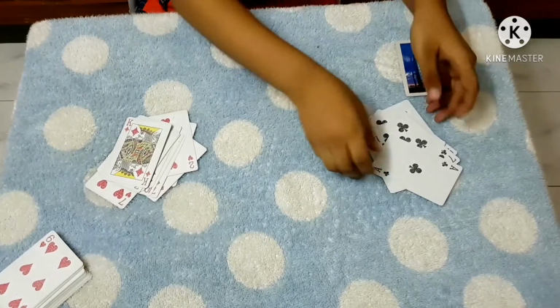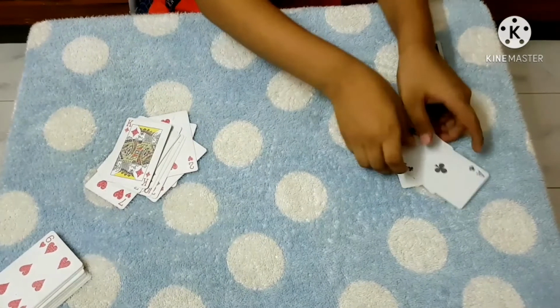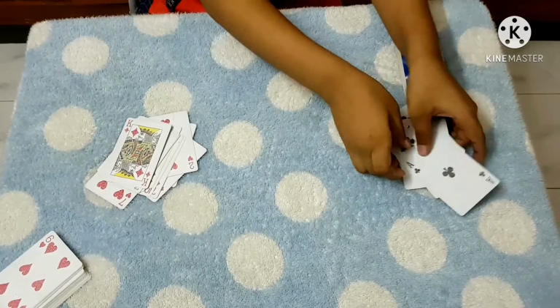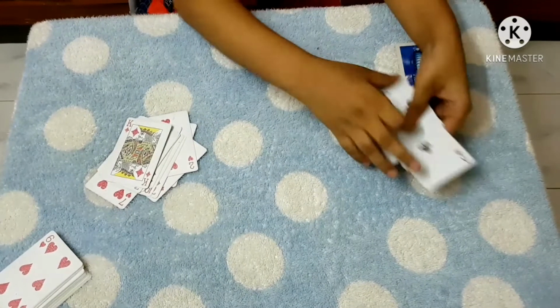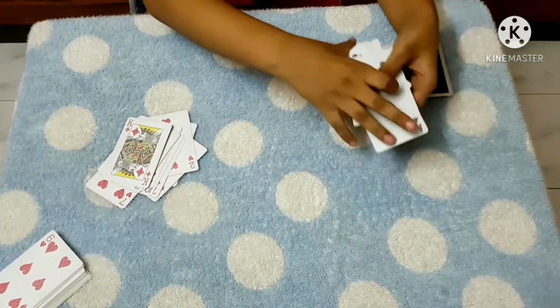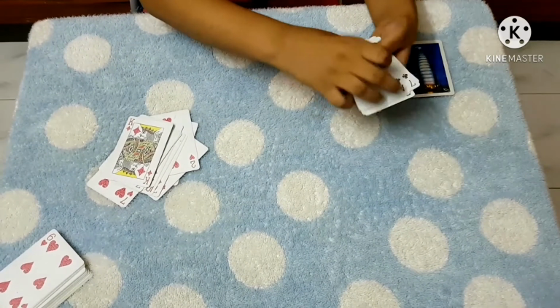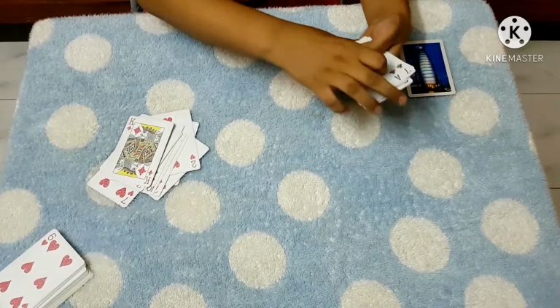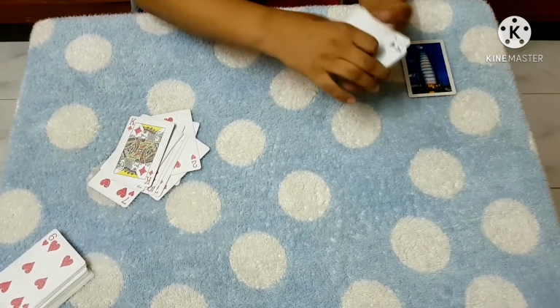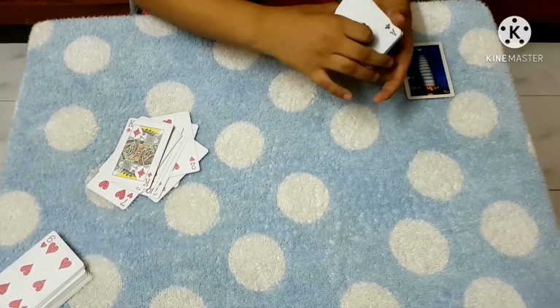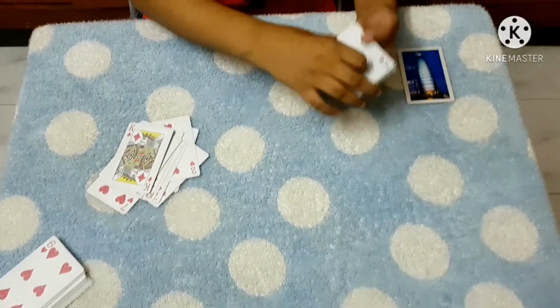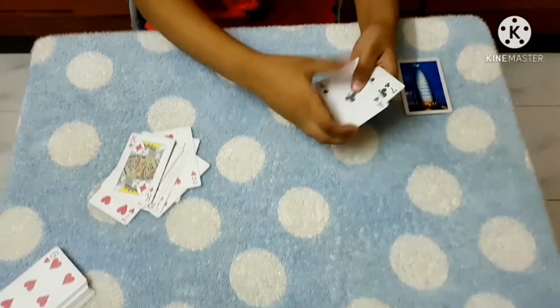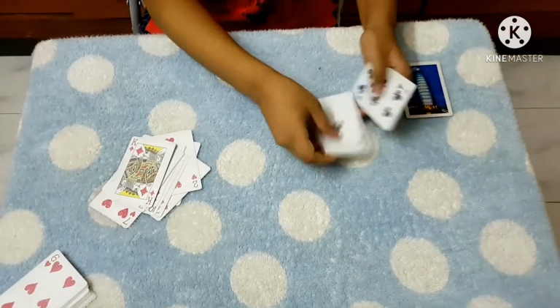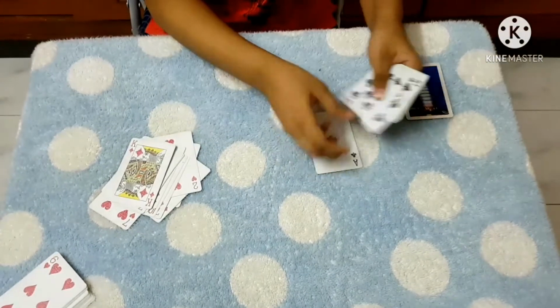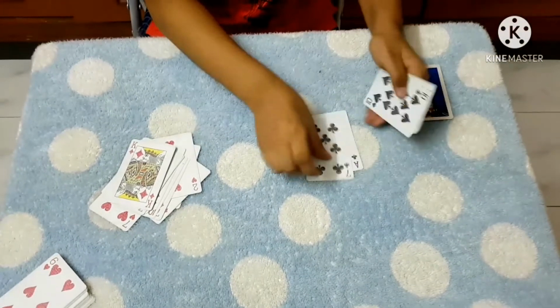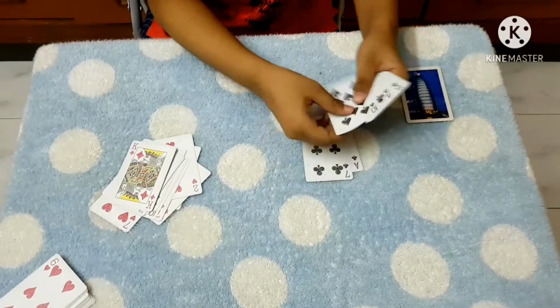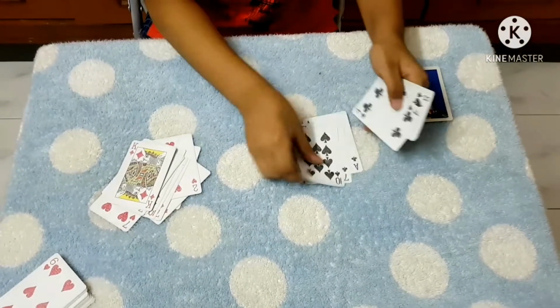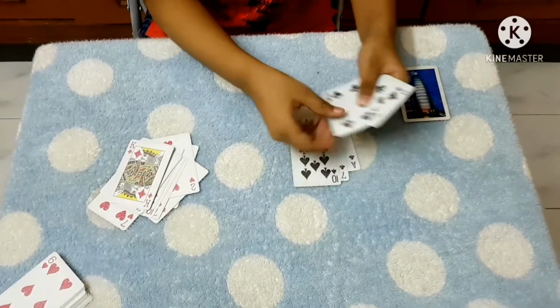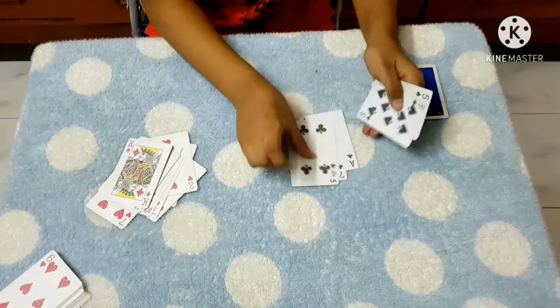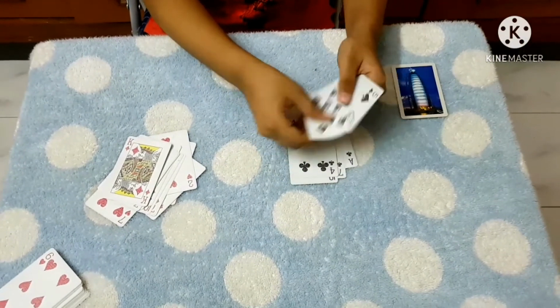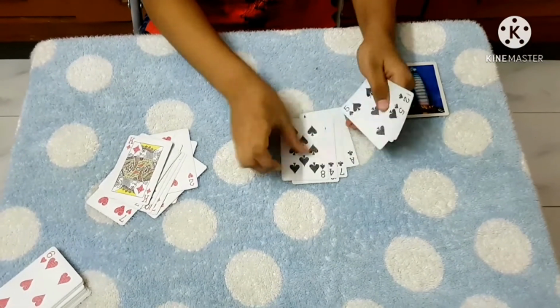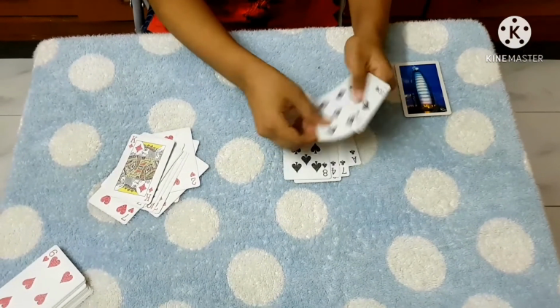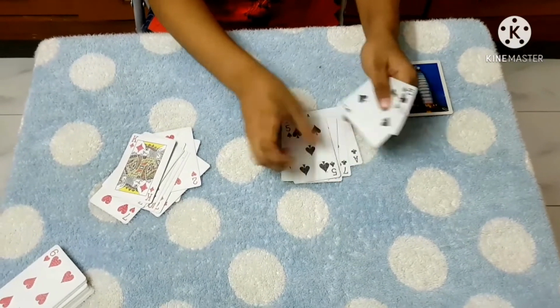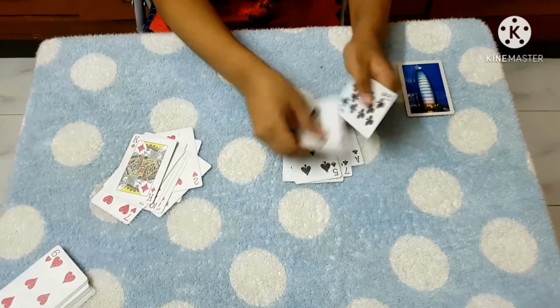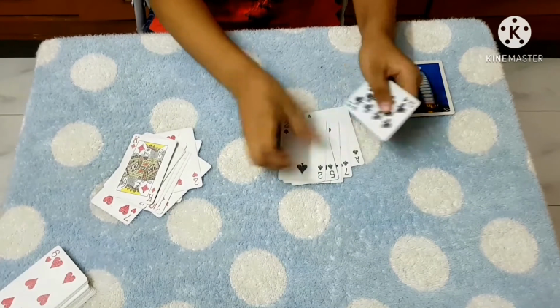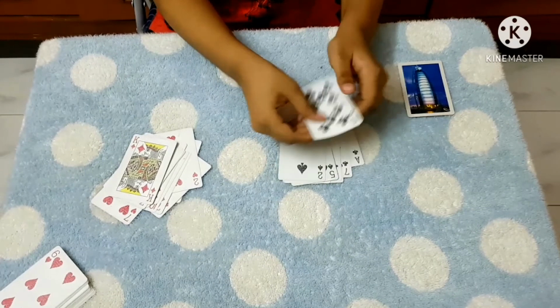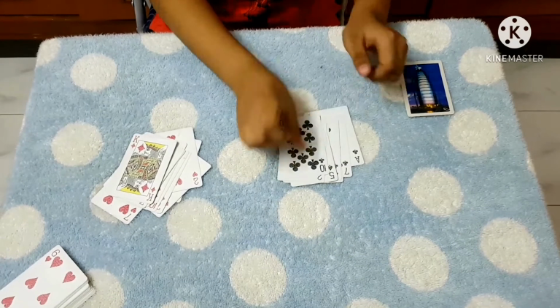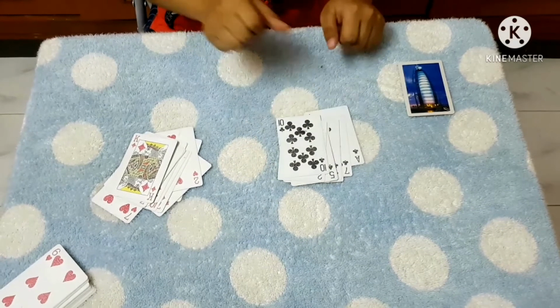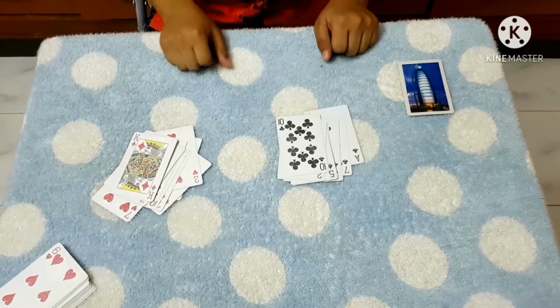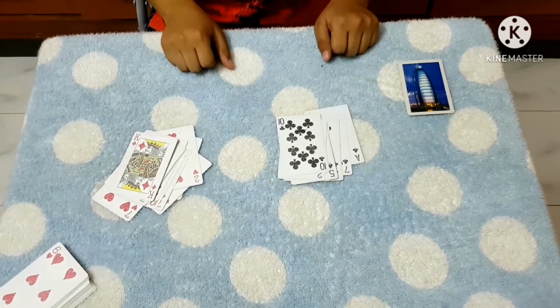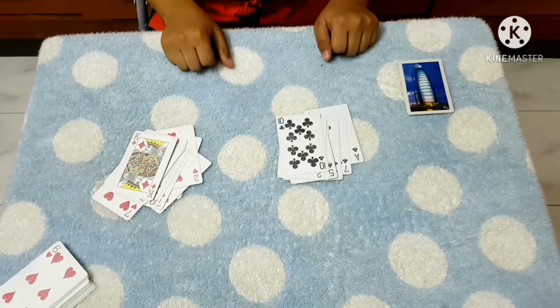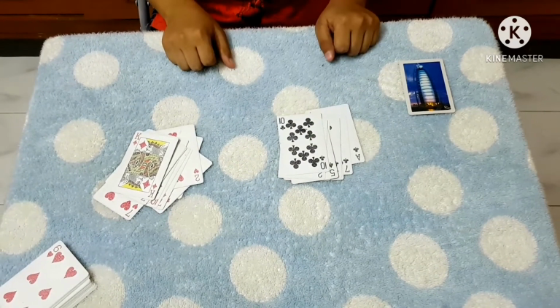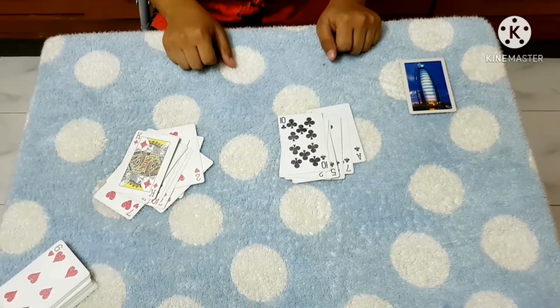In the black cards, we have 1, 2, 3, 4, 5, 6, 7, 8 black cards.